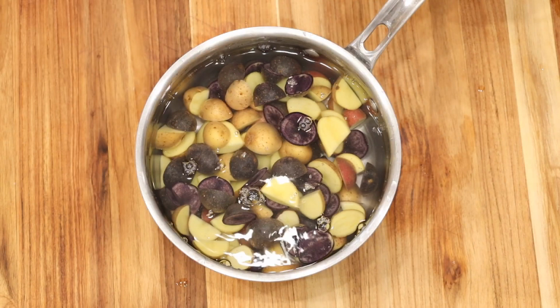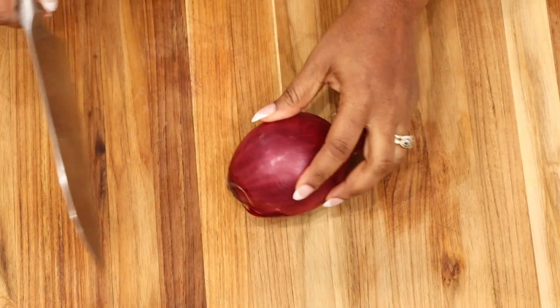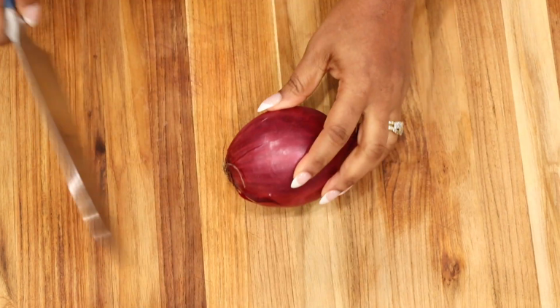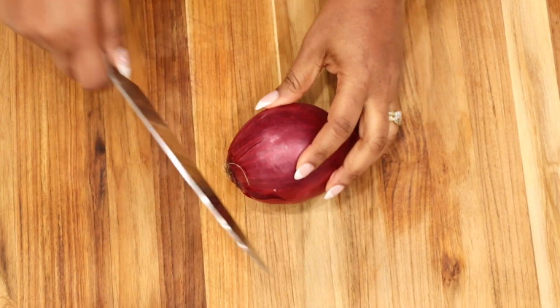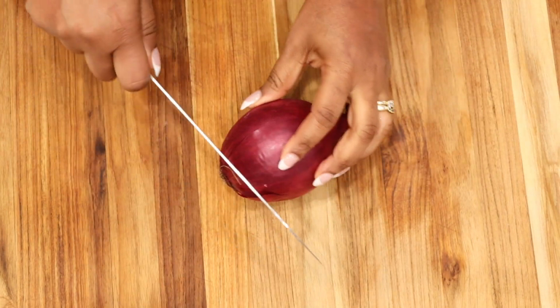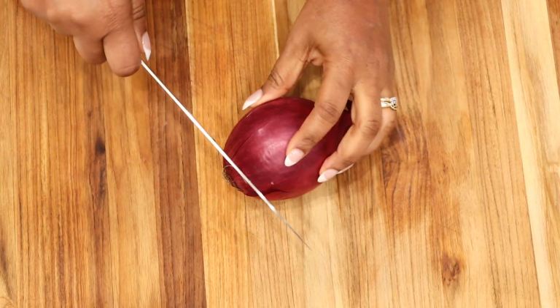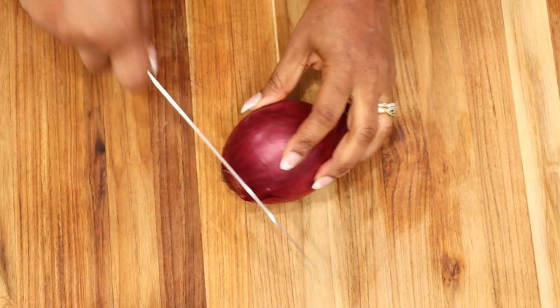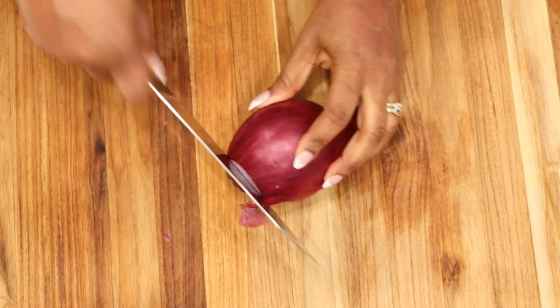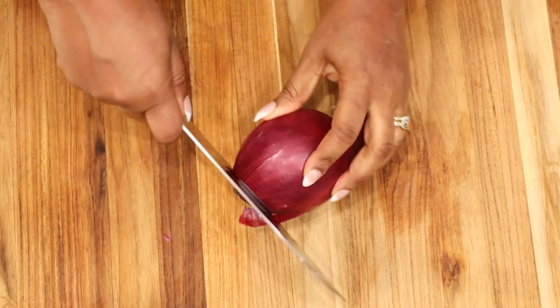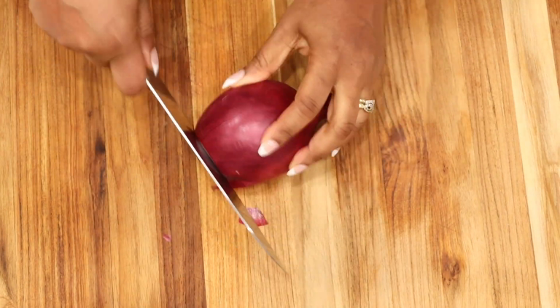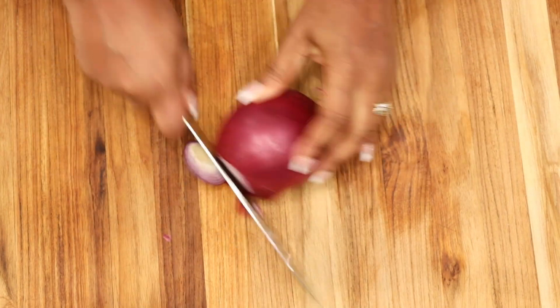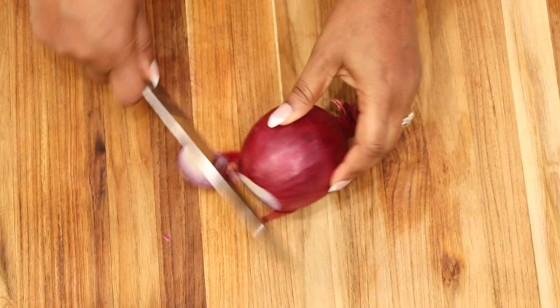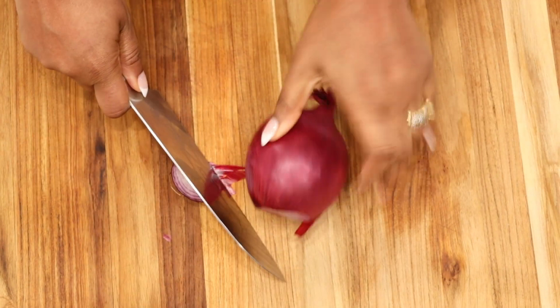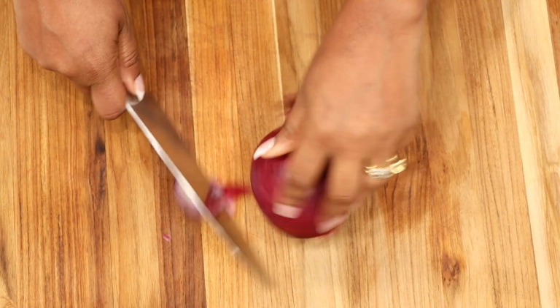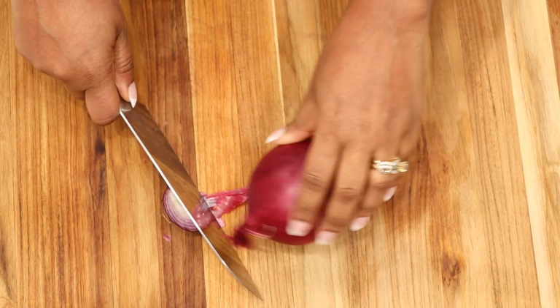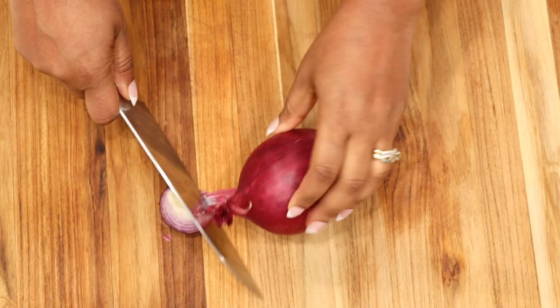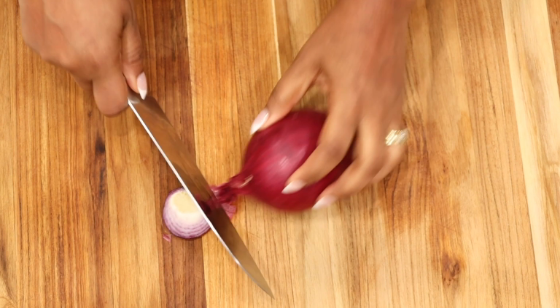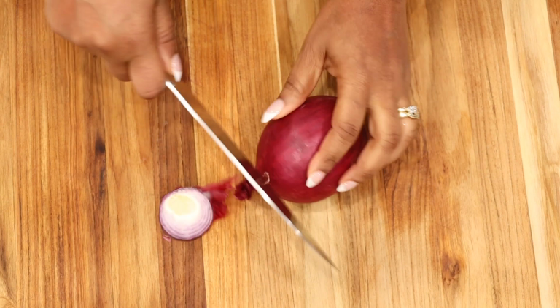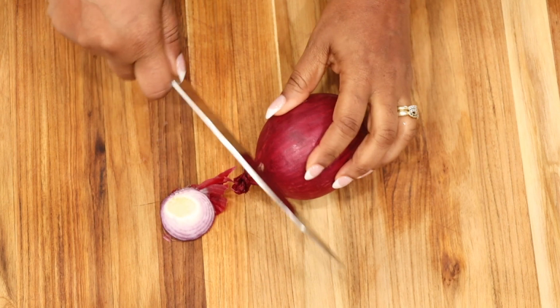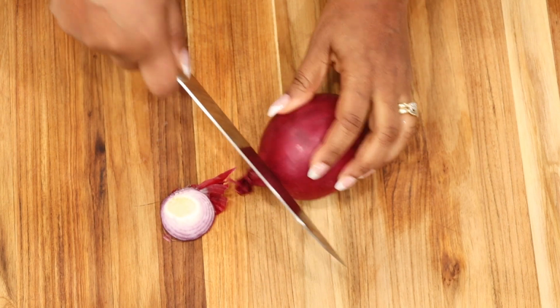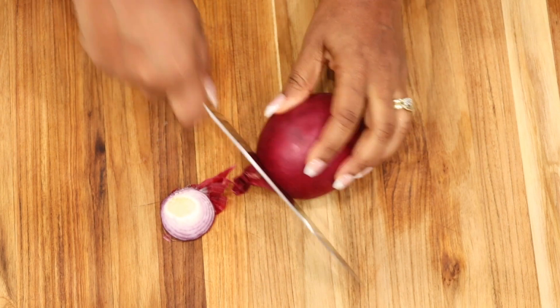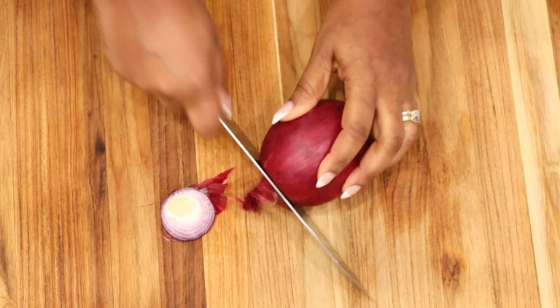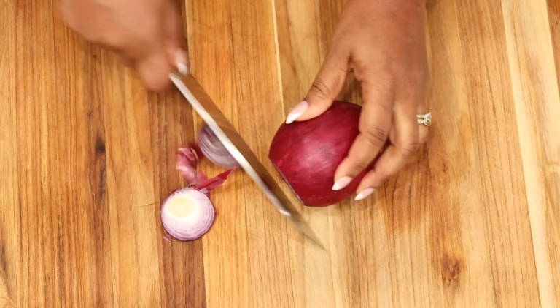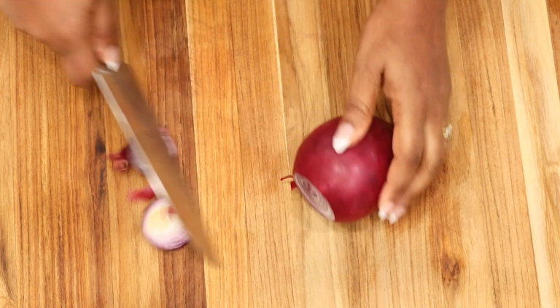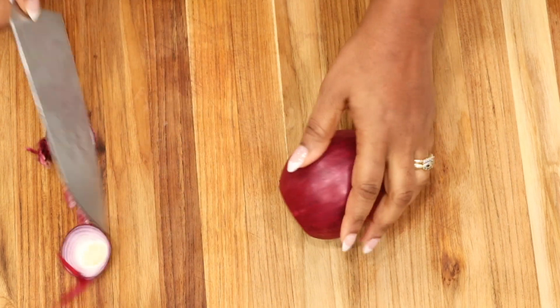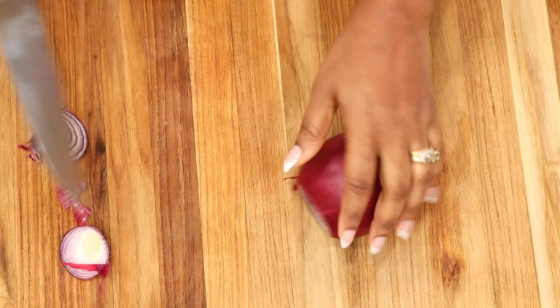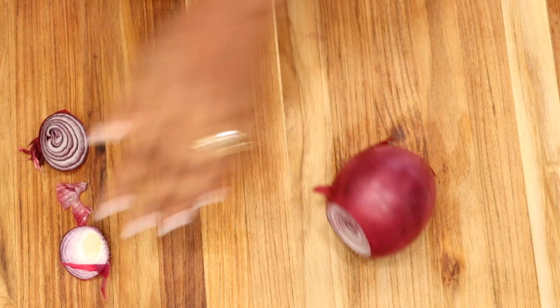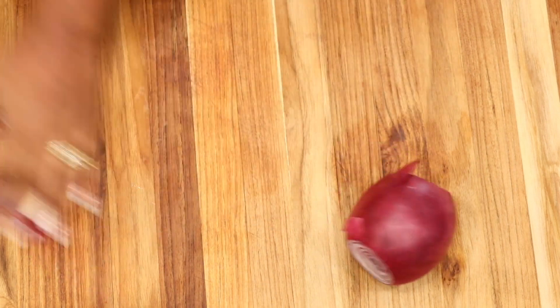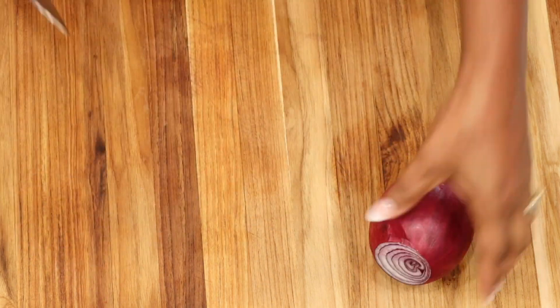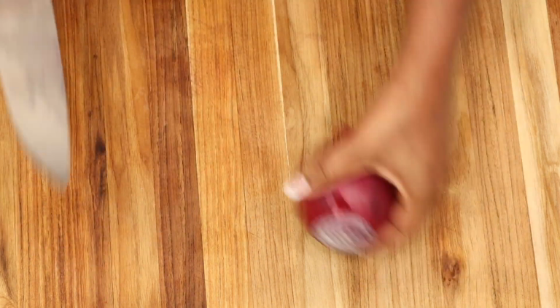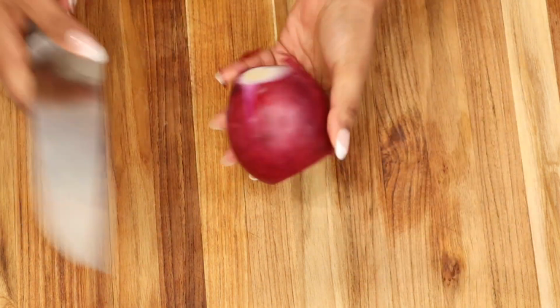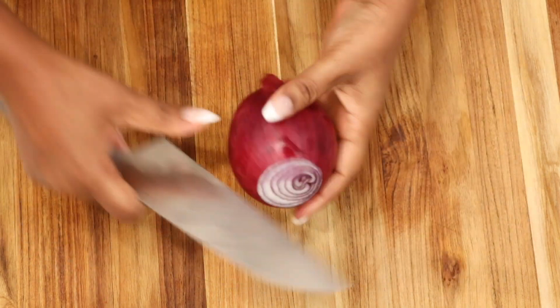We are going to cut a quarter cup of red onion. Go ahead and dice it — you can roughly chop it or finely dice it.